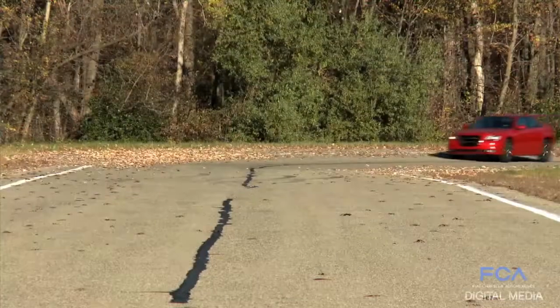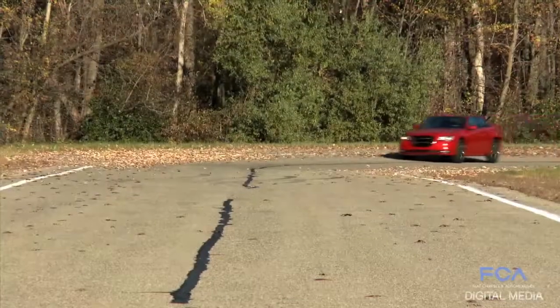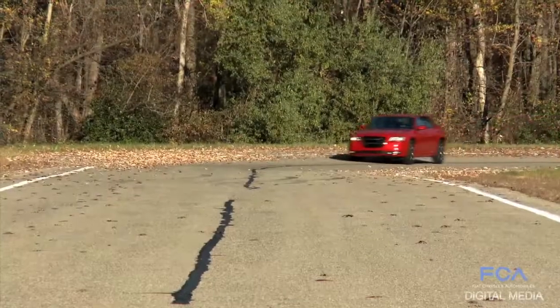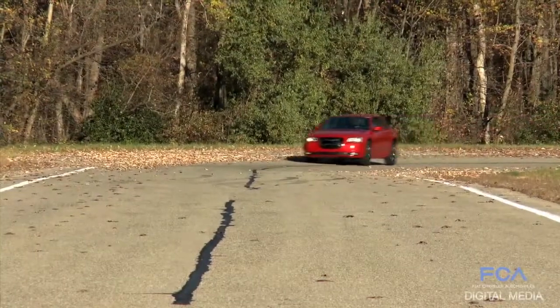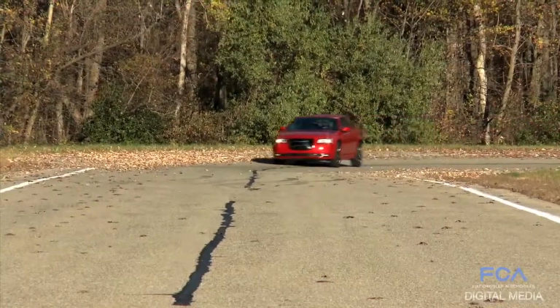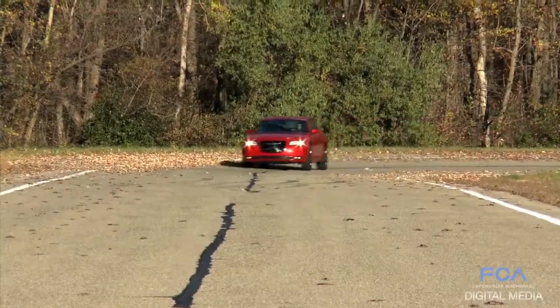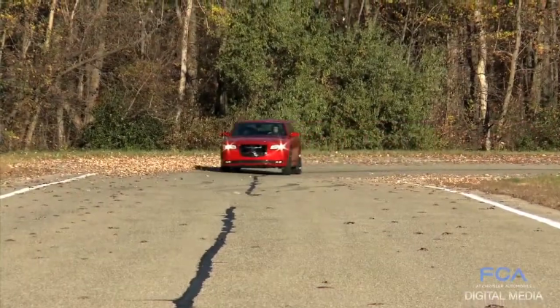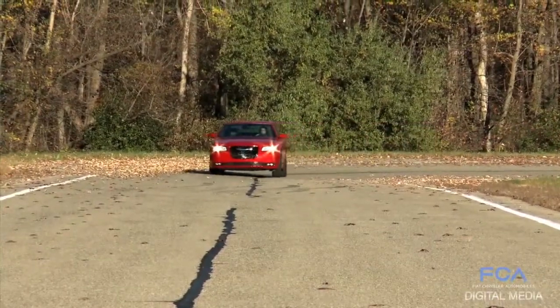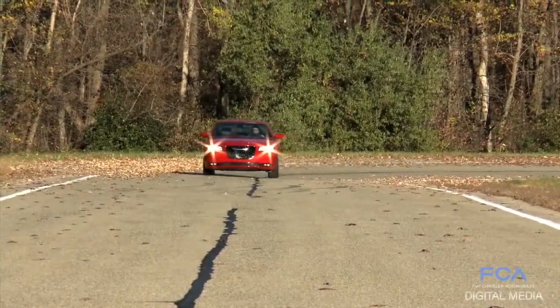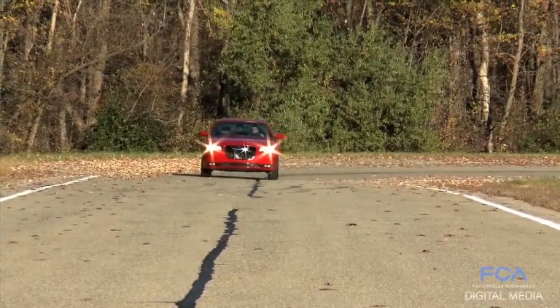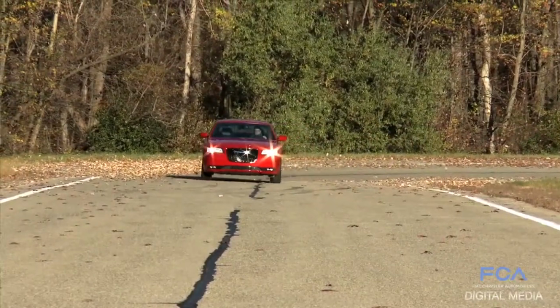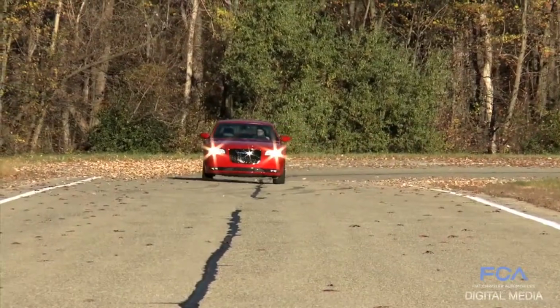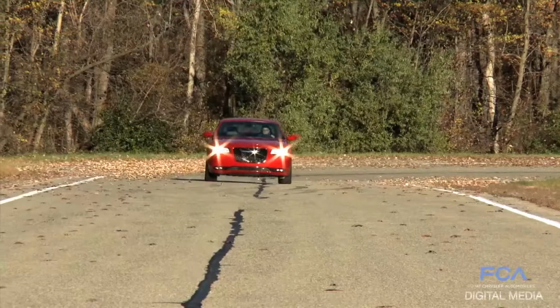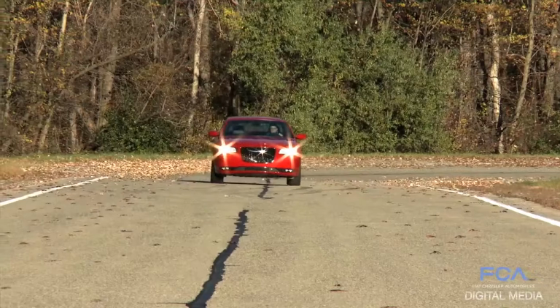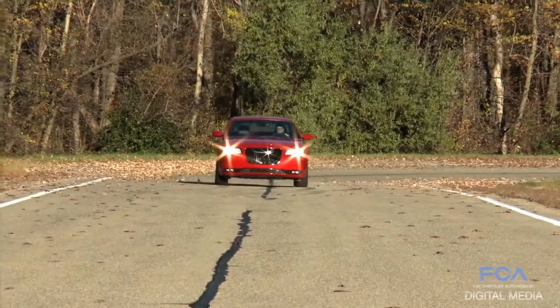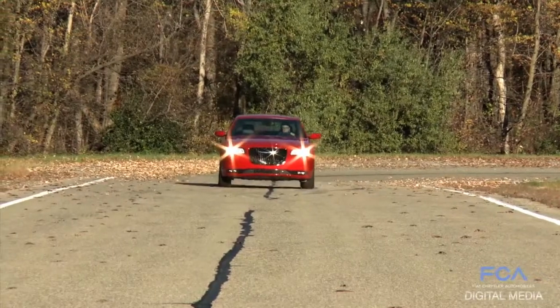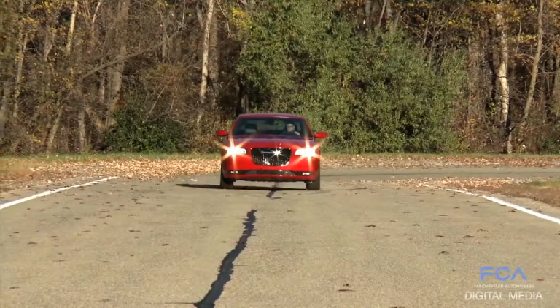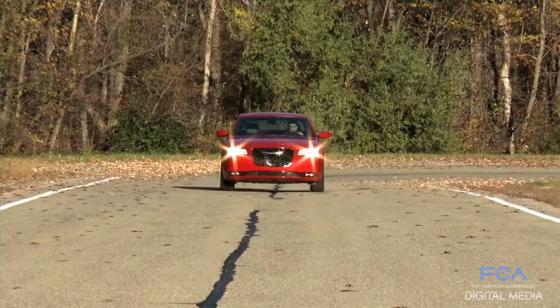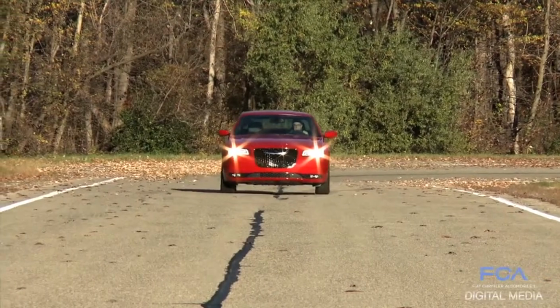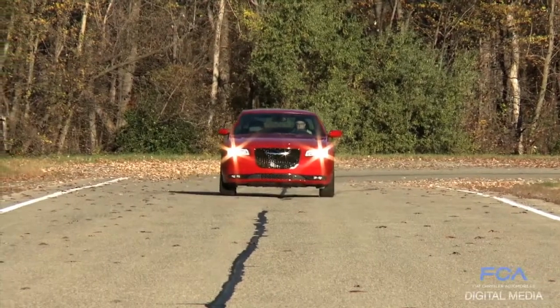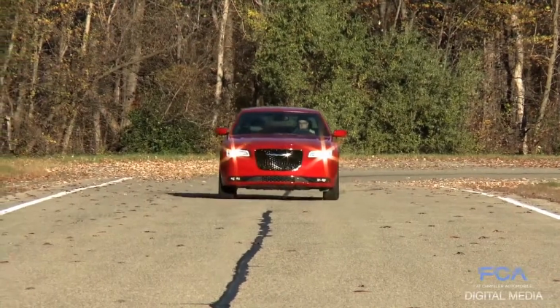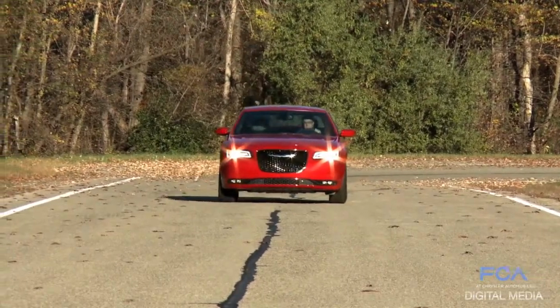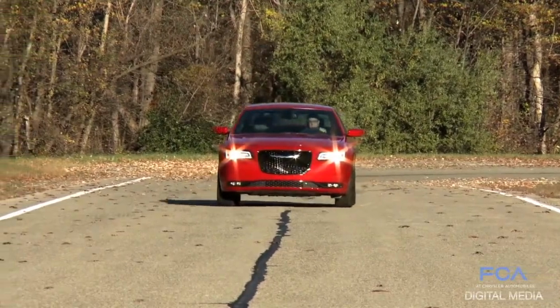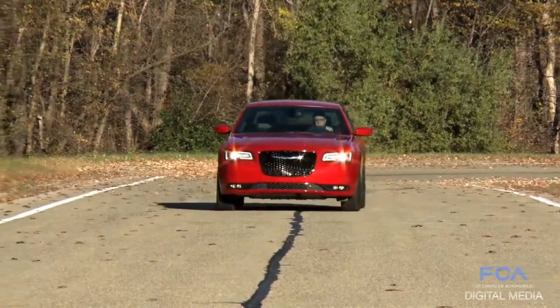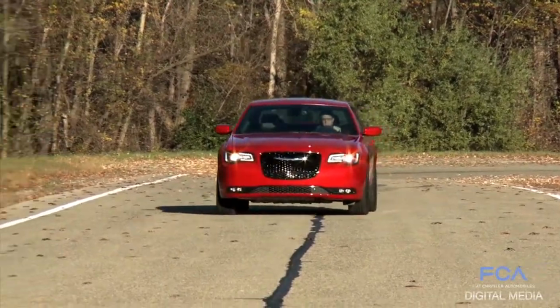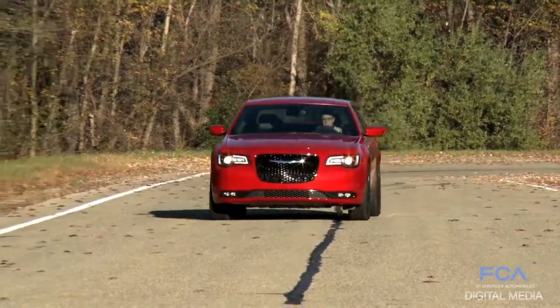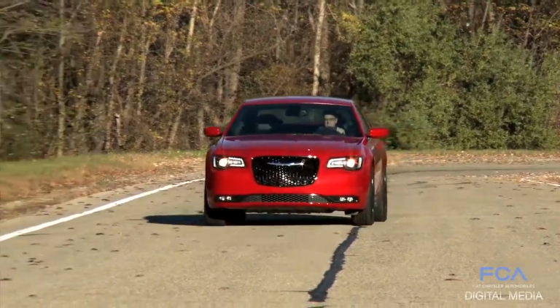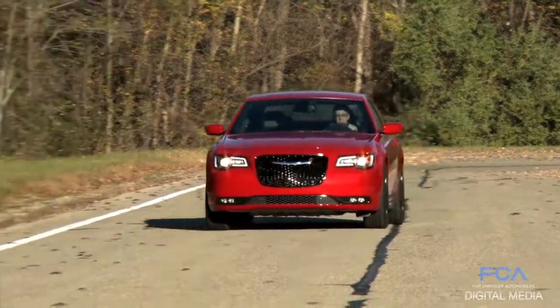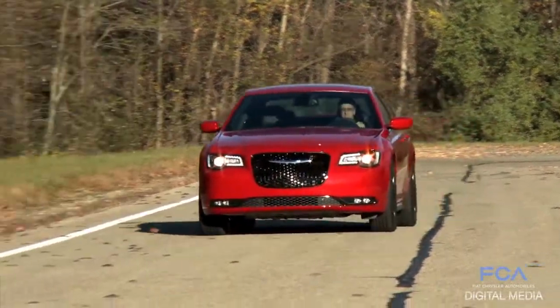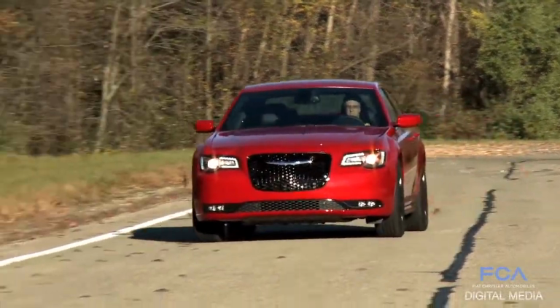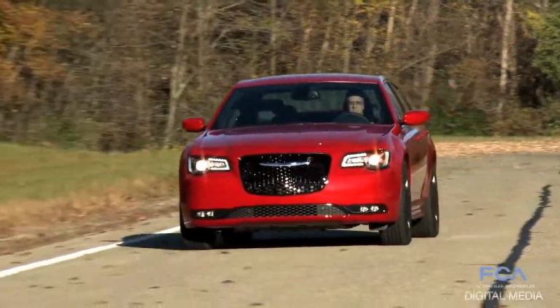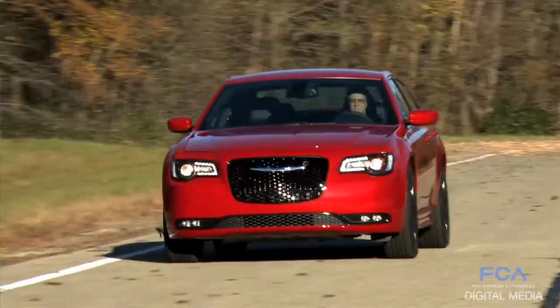...power and performance, but it has attitude to go with it and passion and all the things that we think the Chrysler 300 should be.